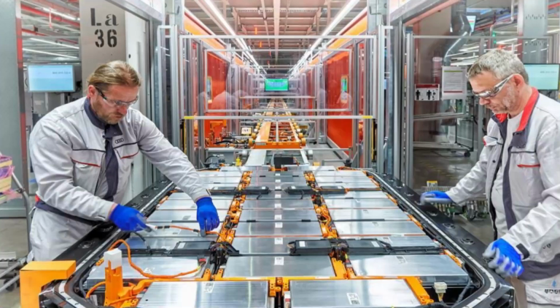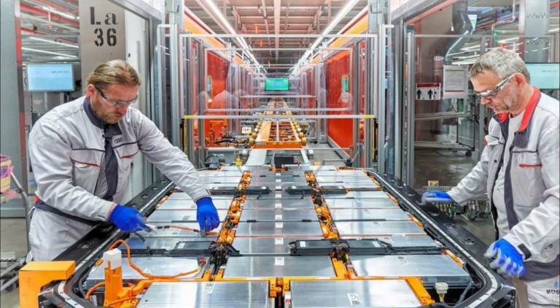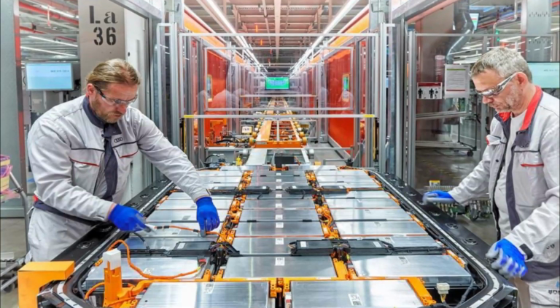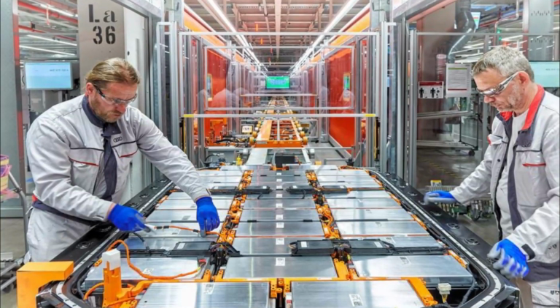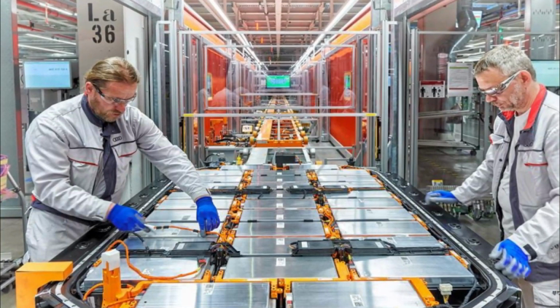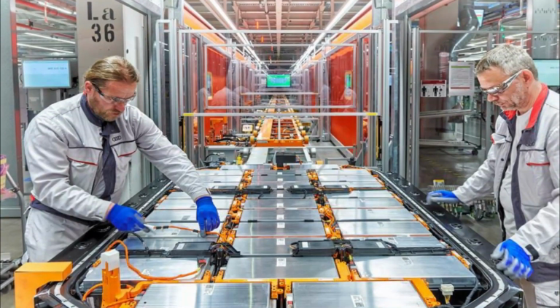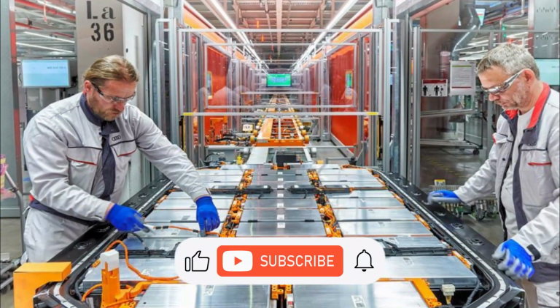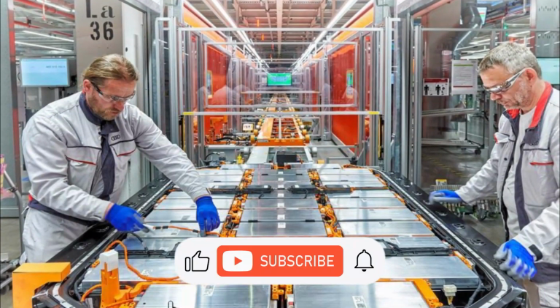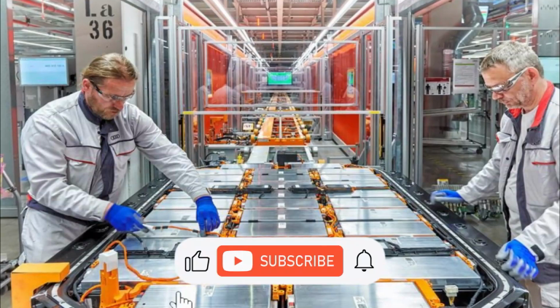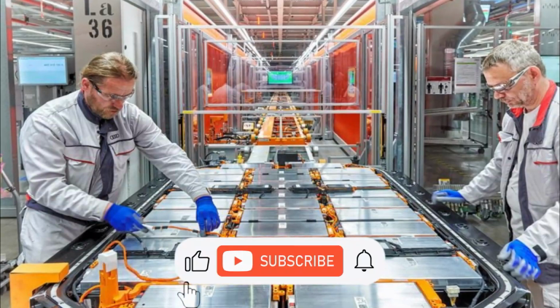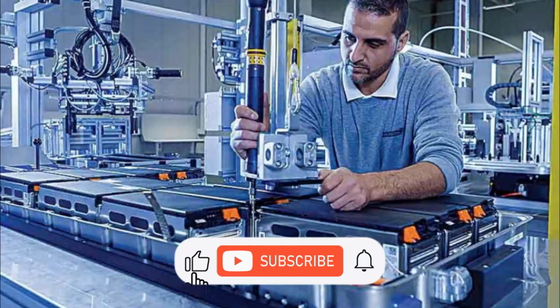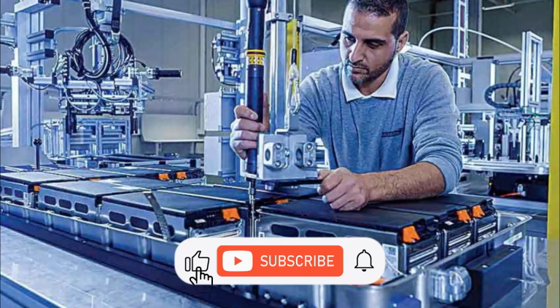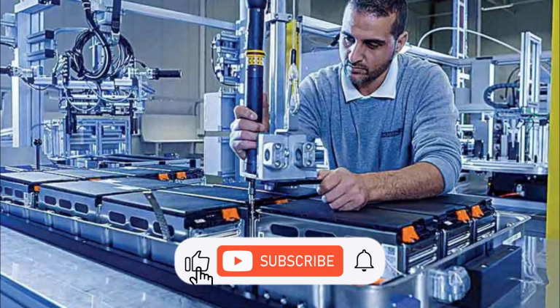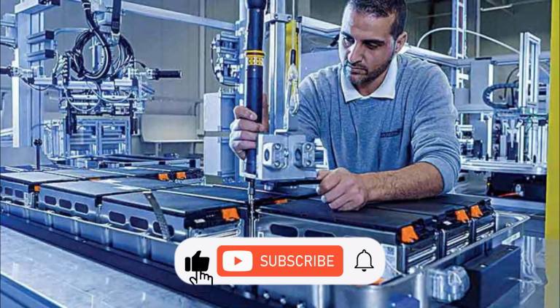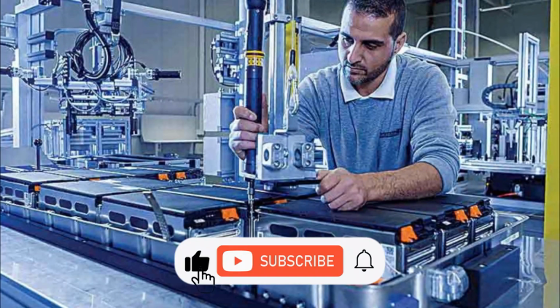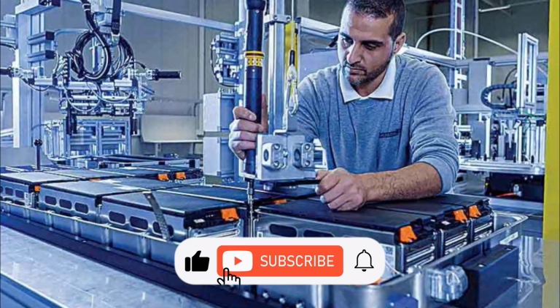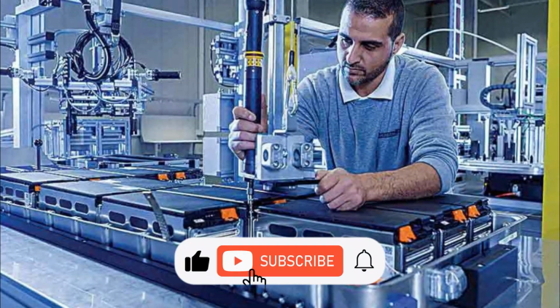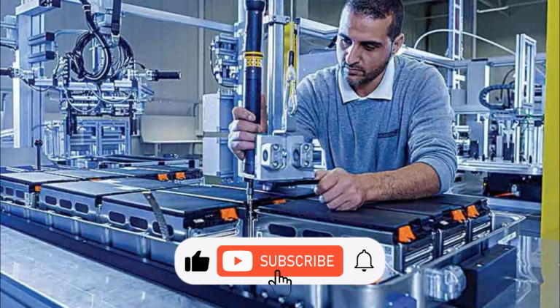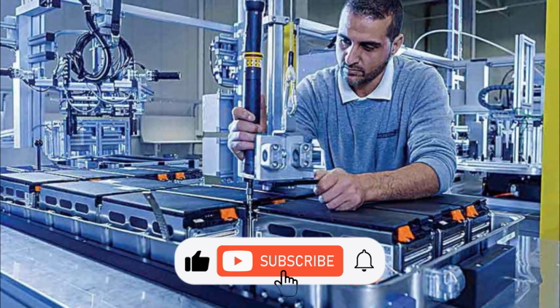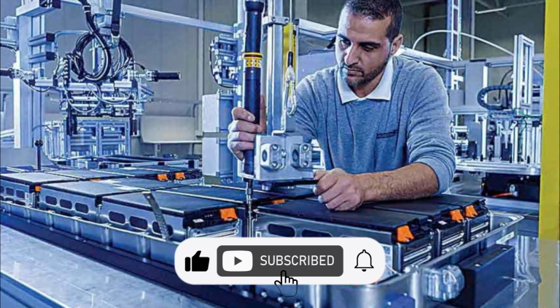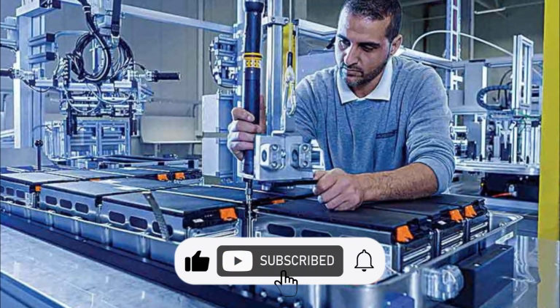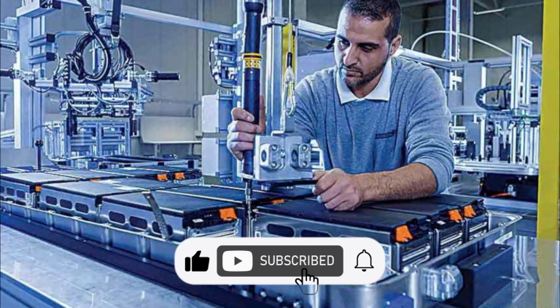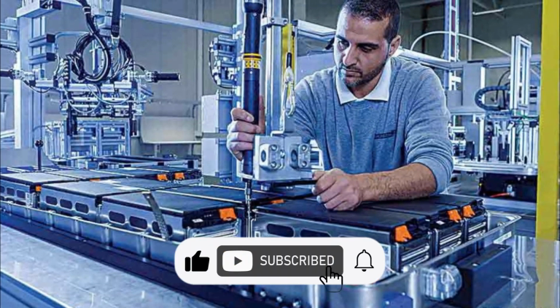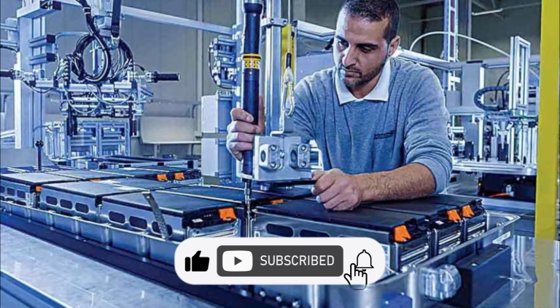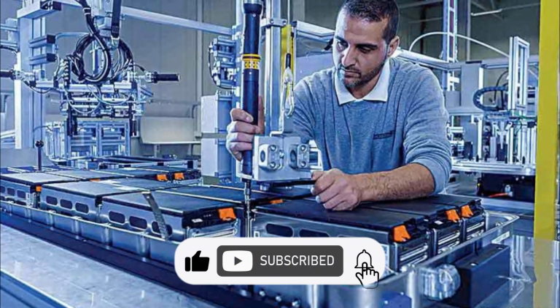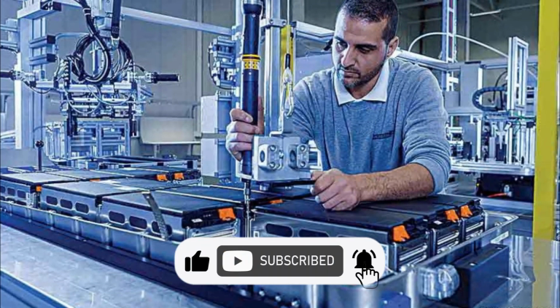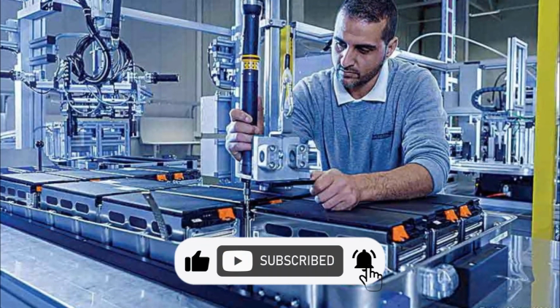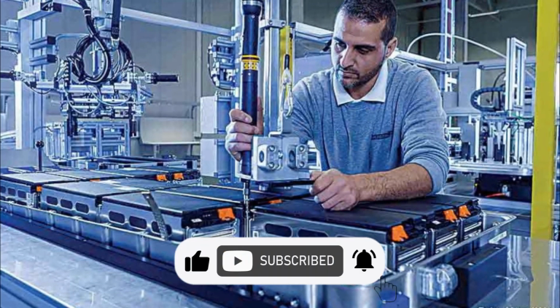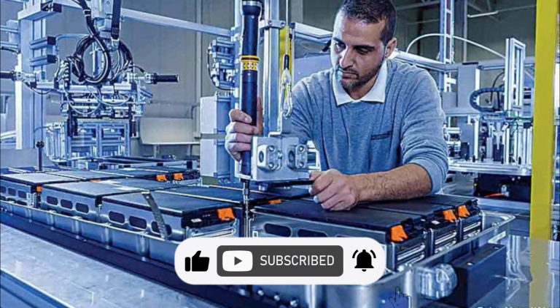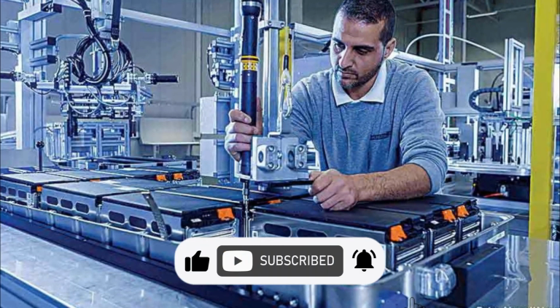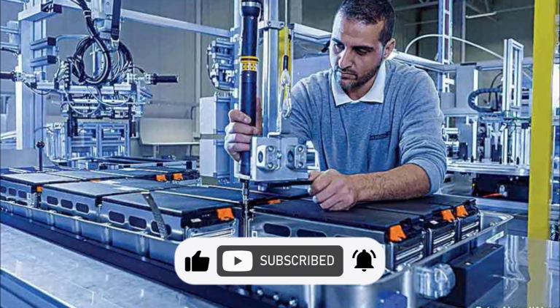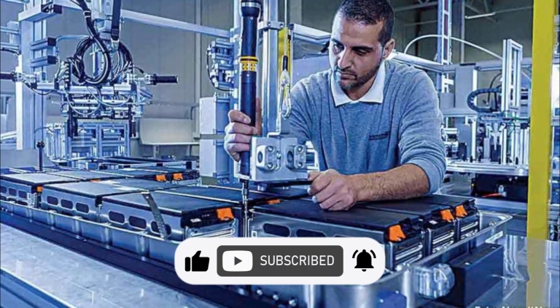That's all from this video. What do you think about this new technology? See you at the next one.